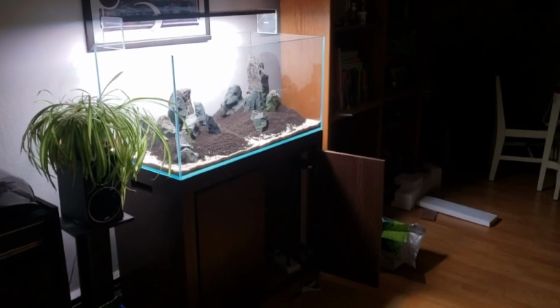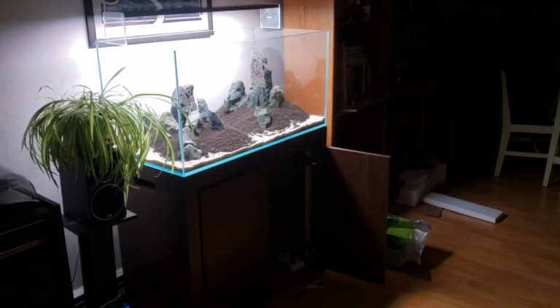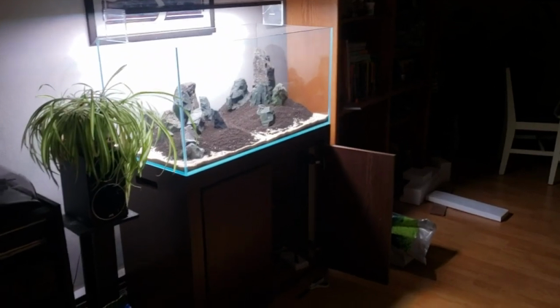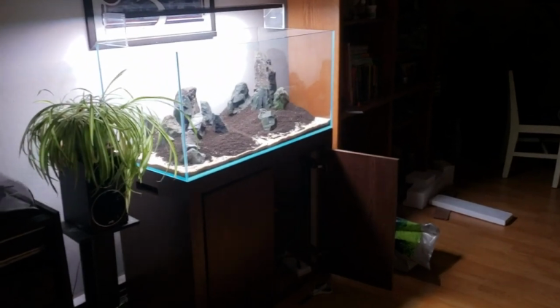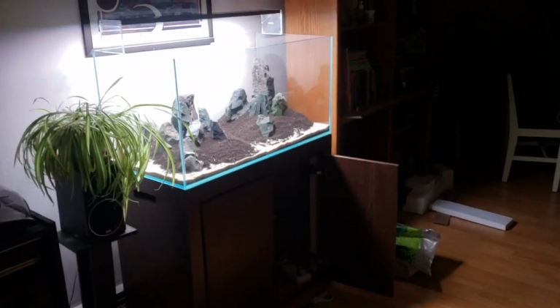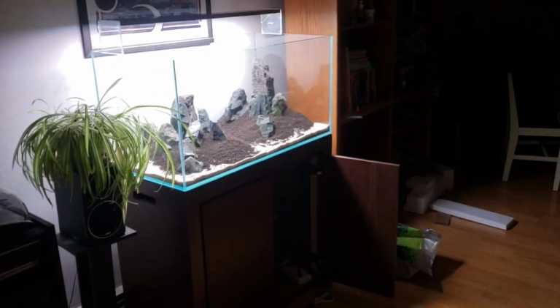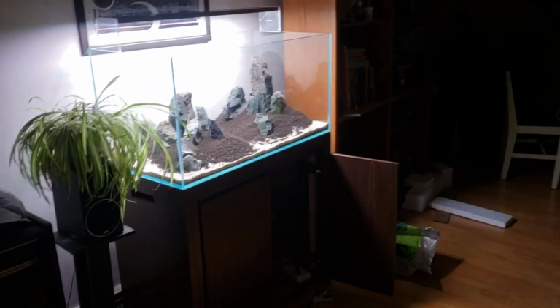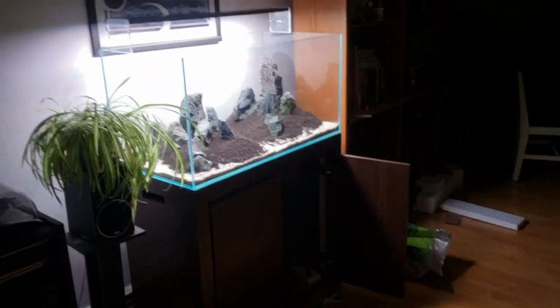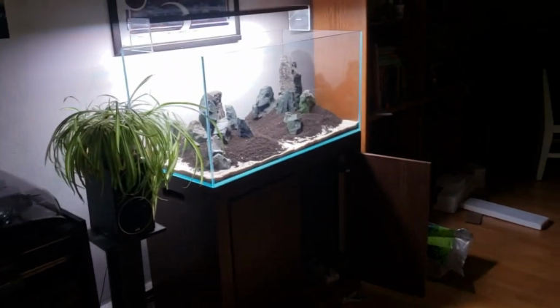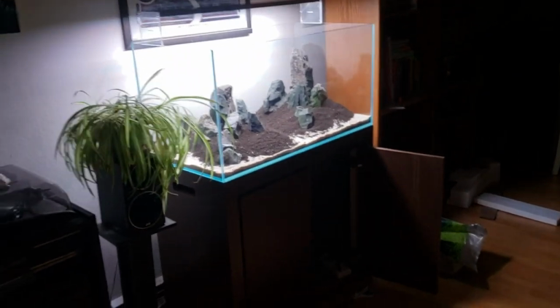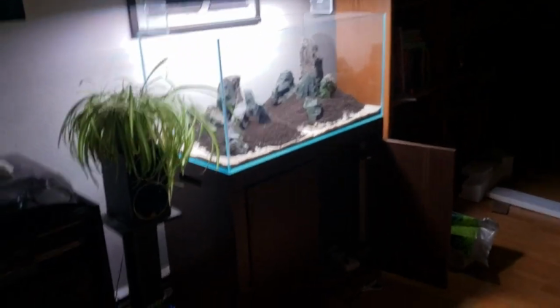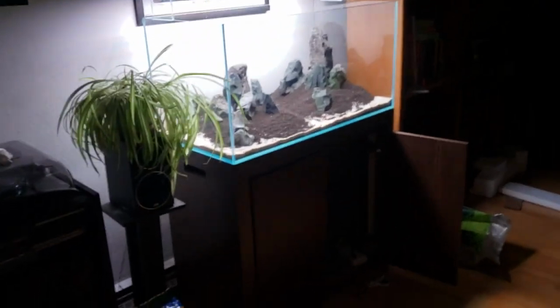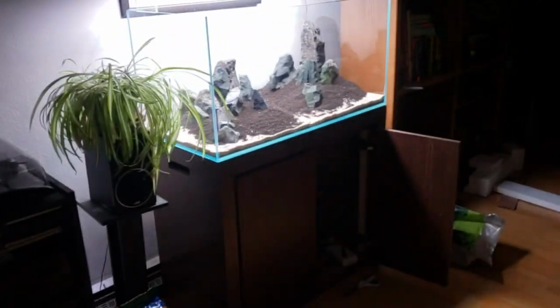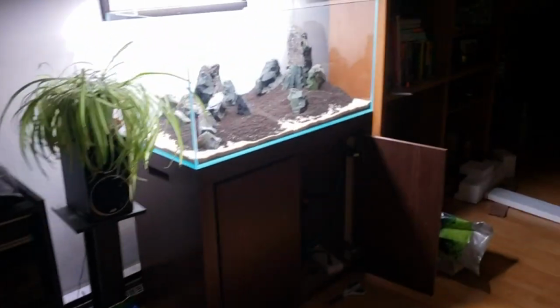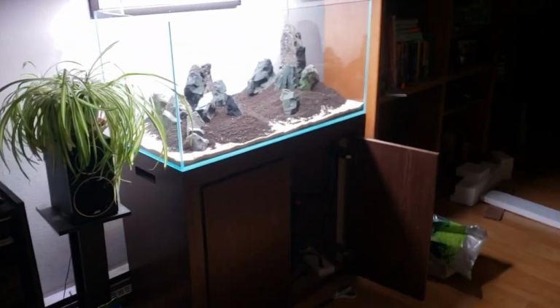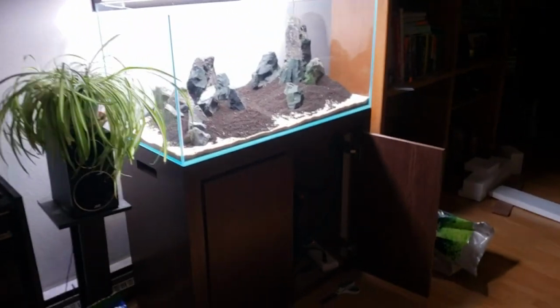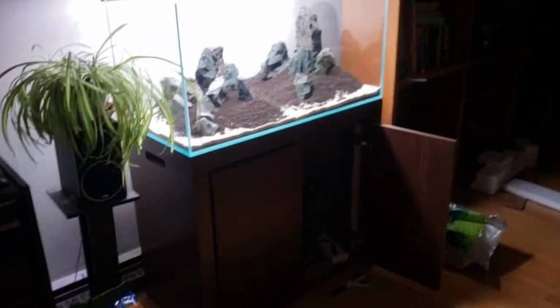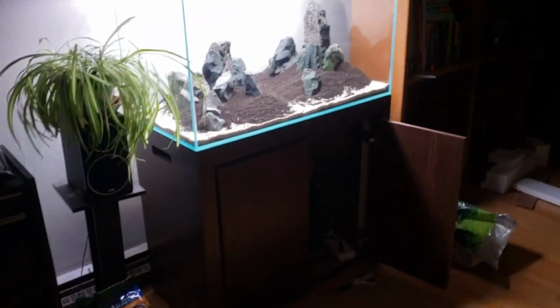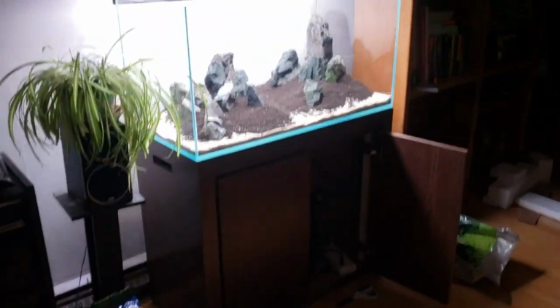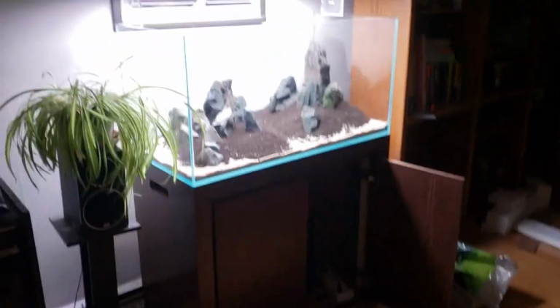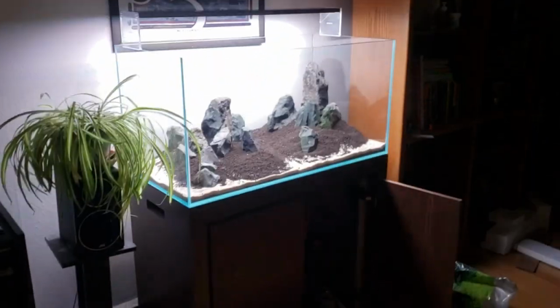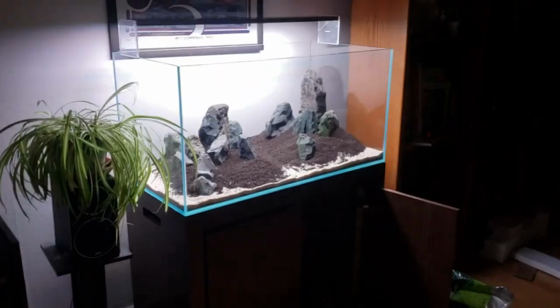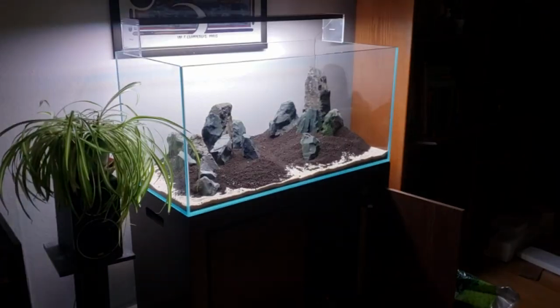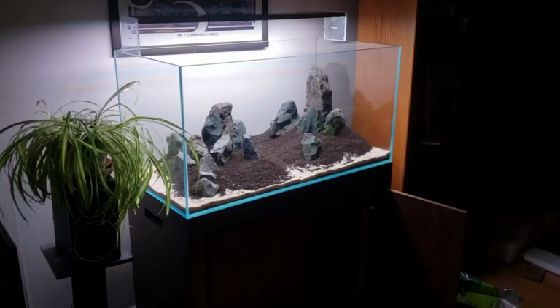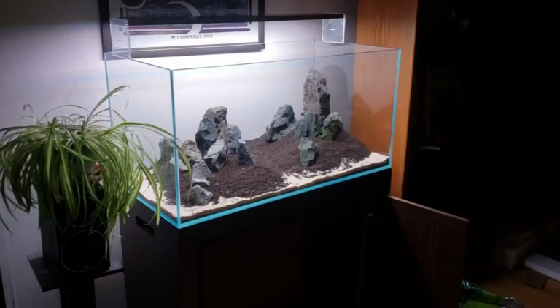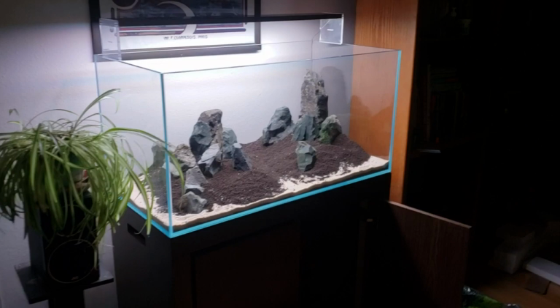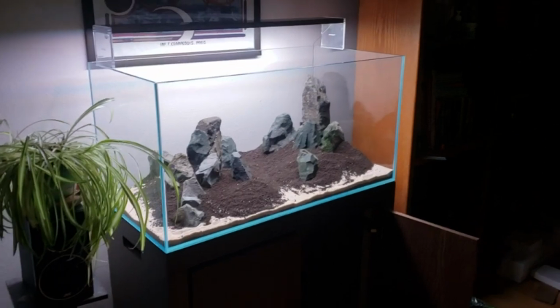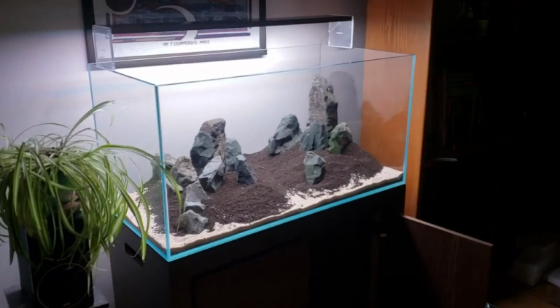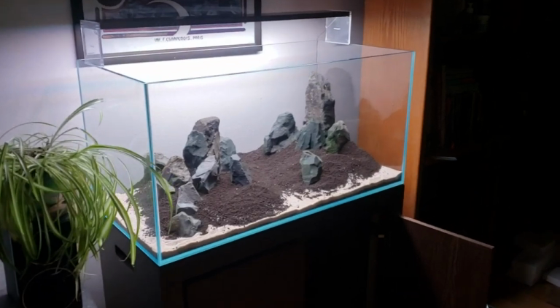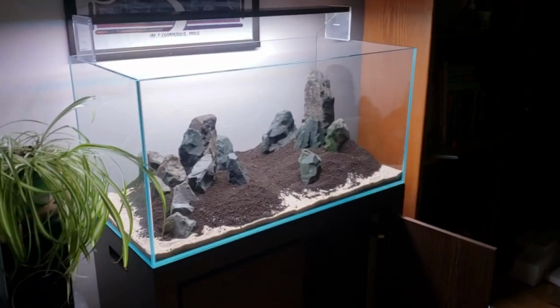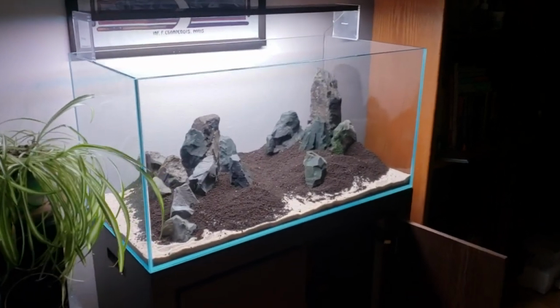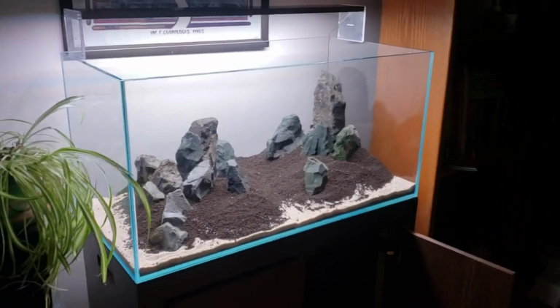Alright everybody, welcome to the secret, secret, secret history living in your aquarium.